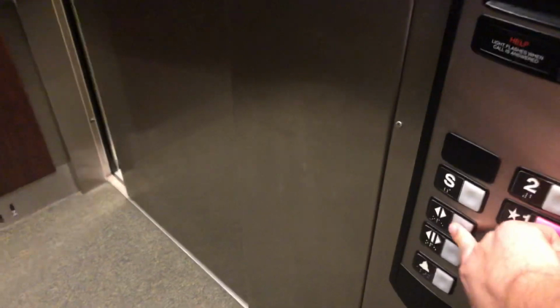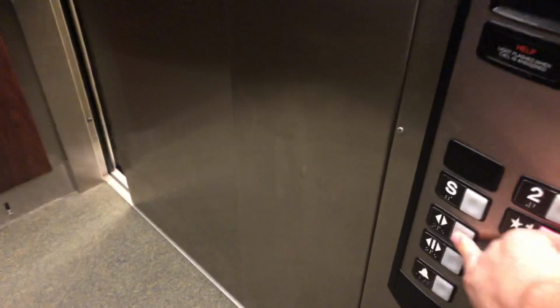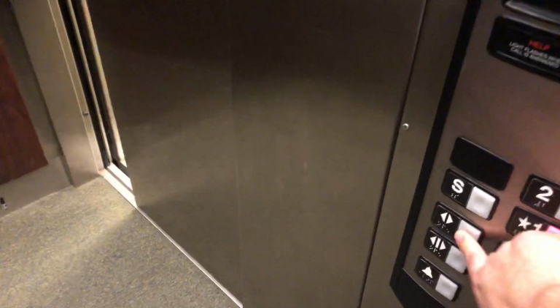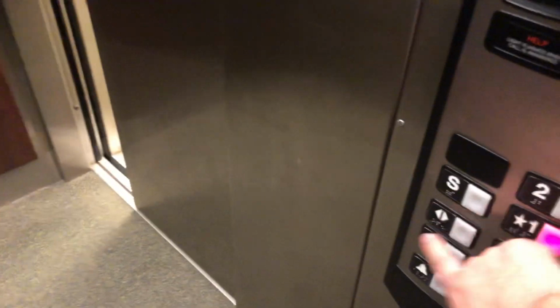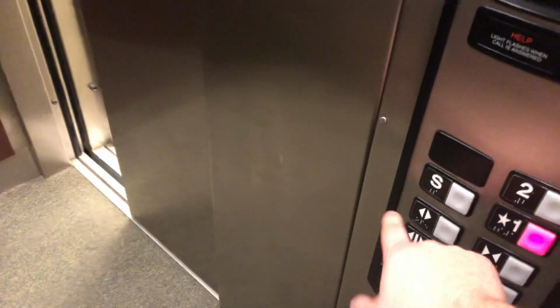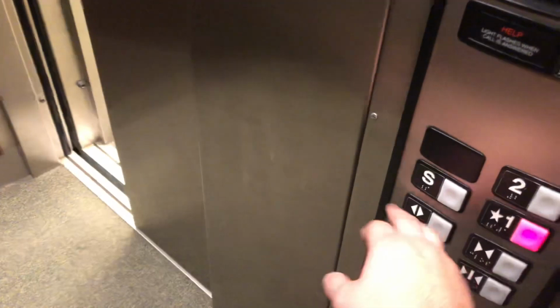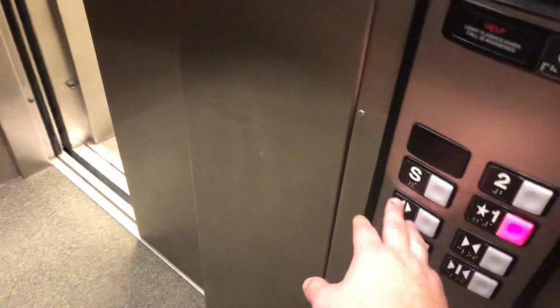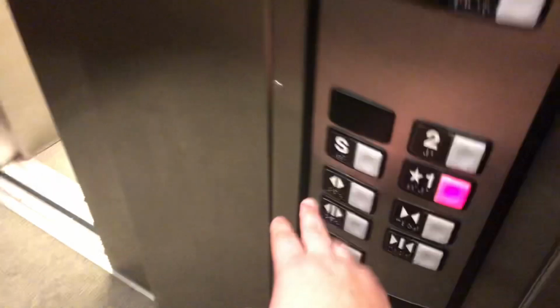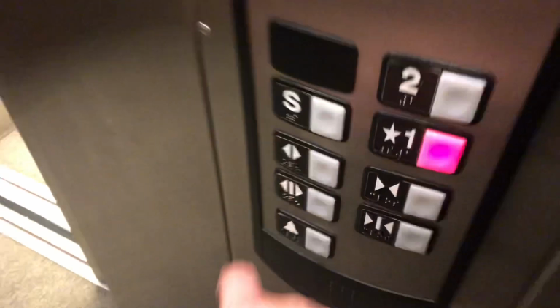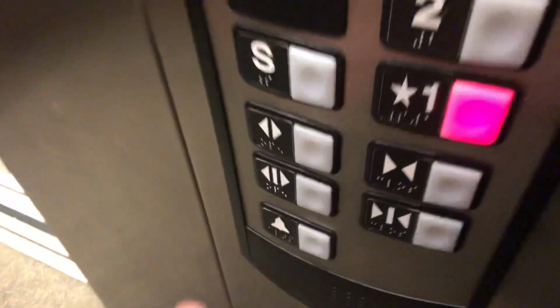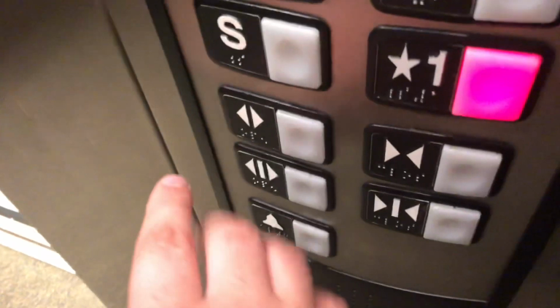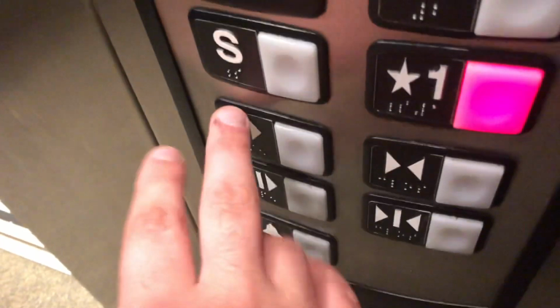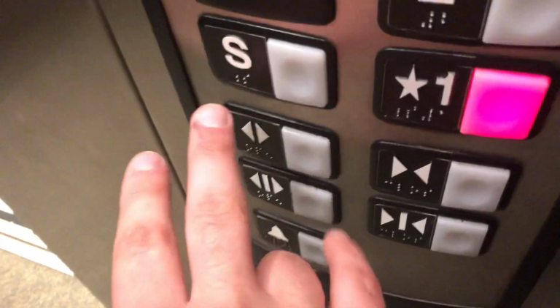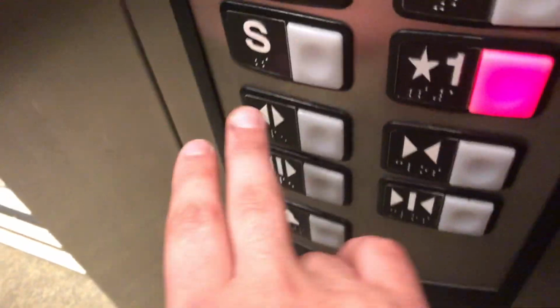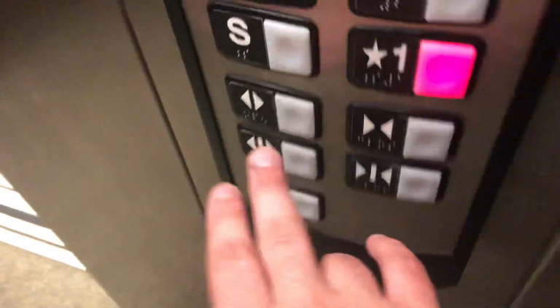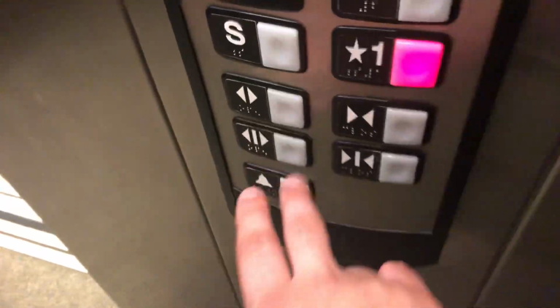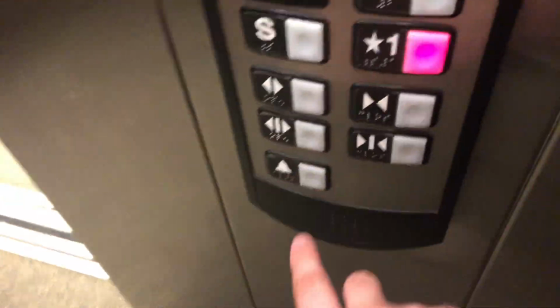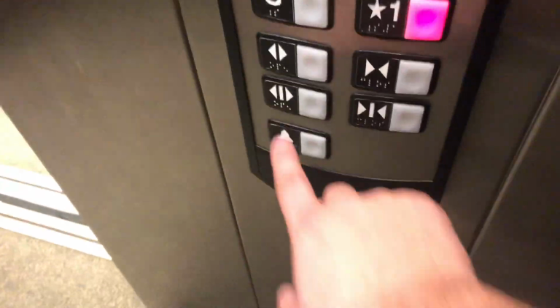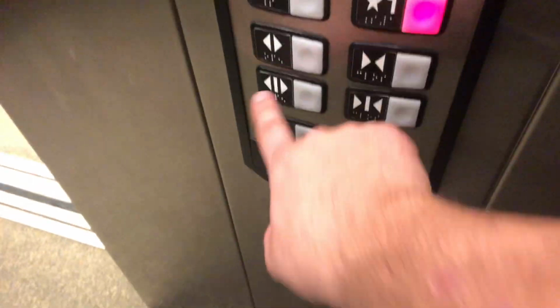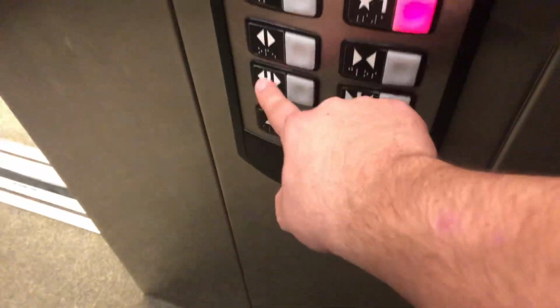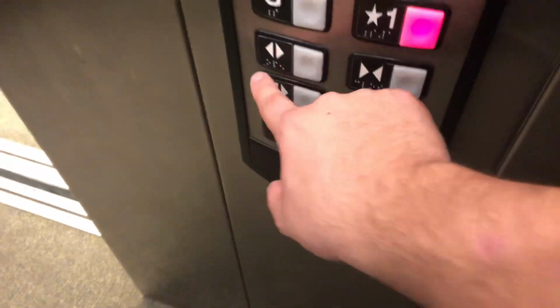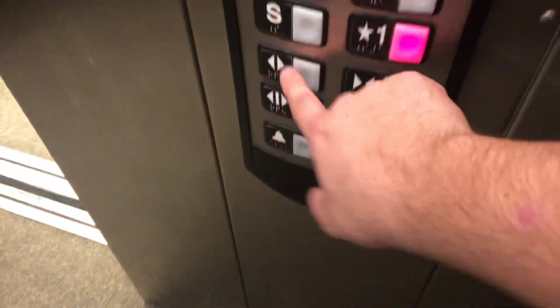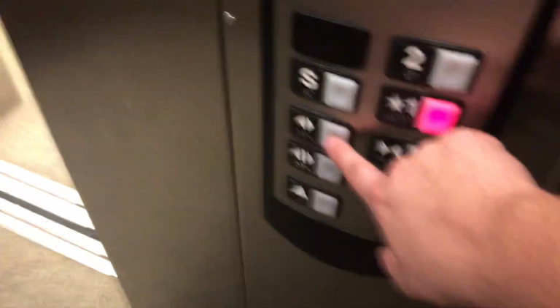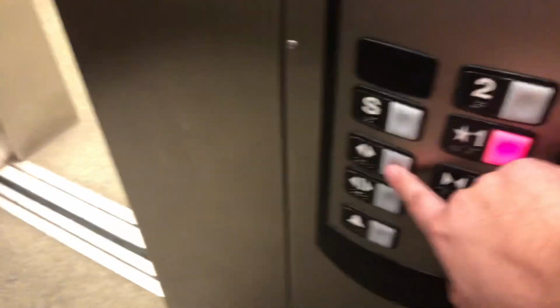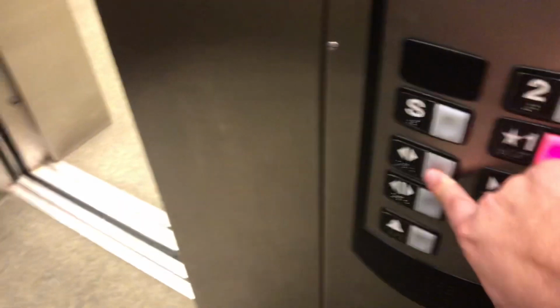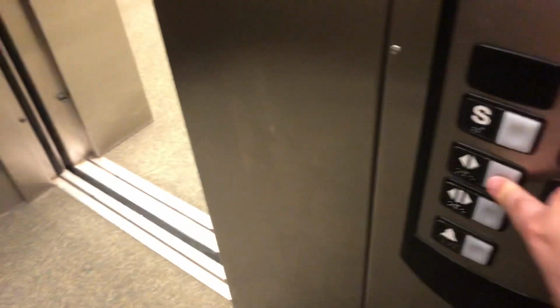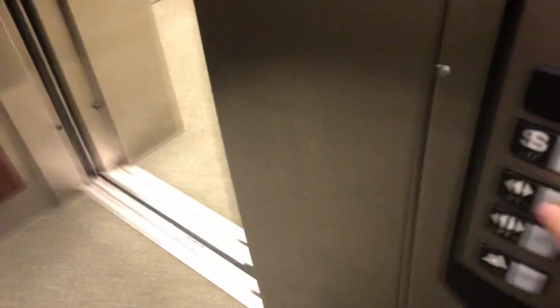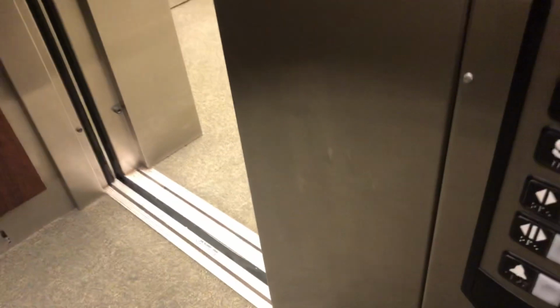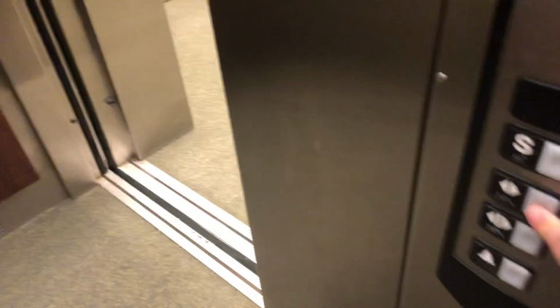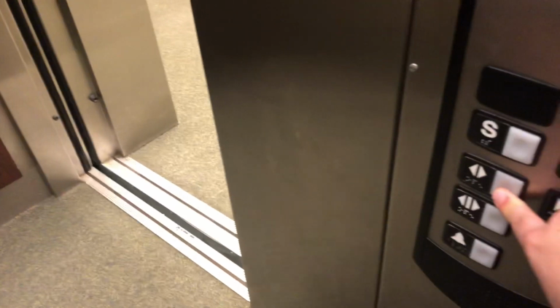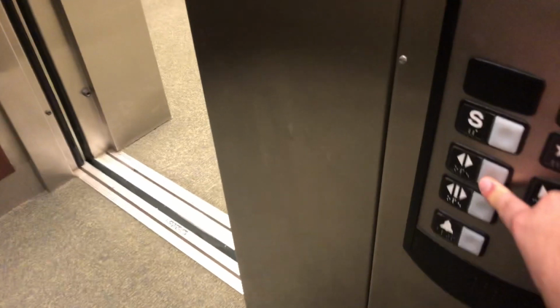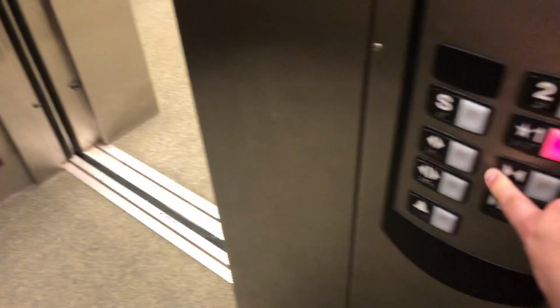This is usually — if you see that, that's usually for the rear door, and this is for the front door. So yeah, this is actually the rear door.